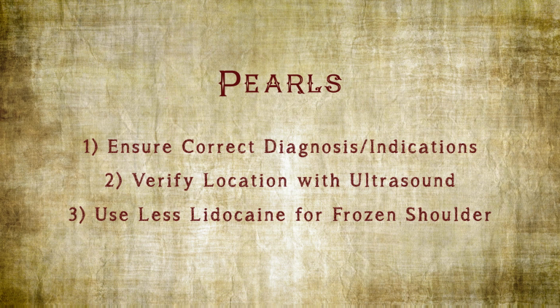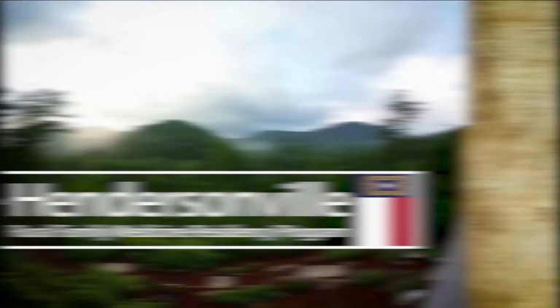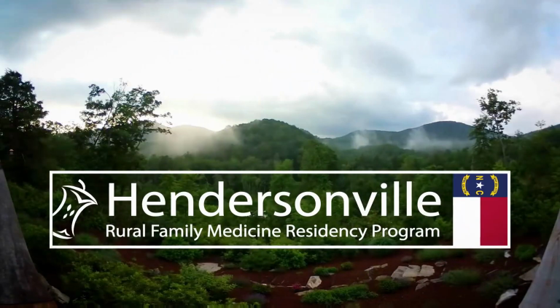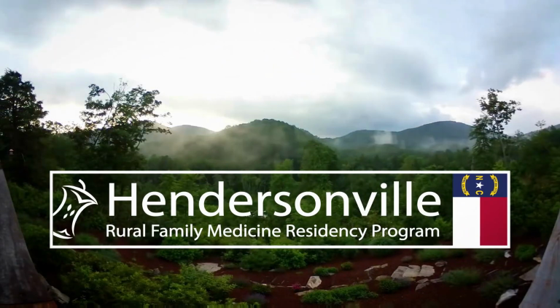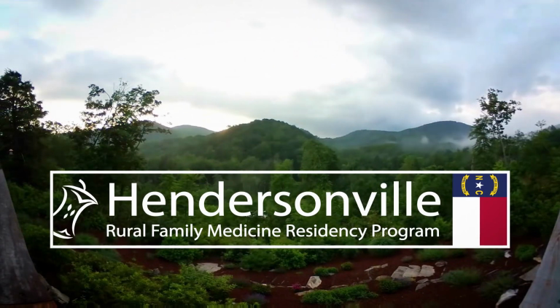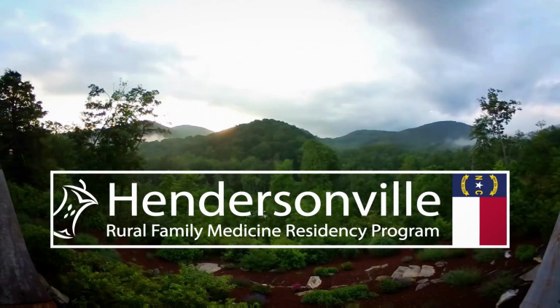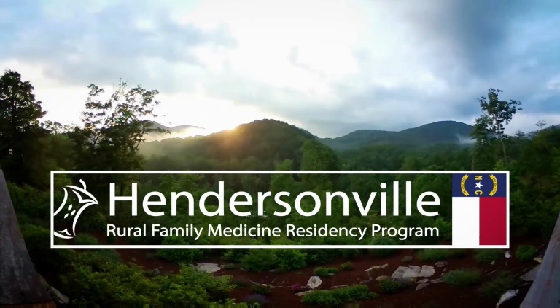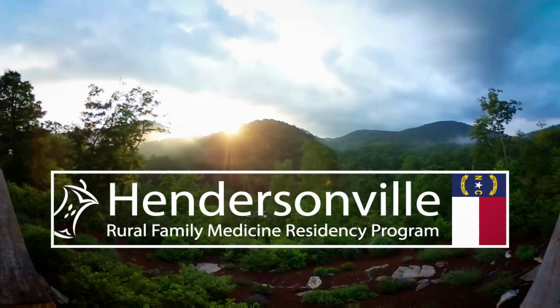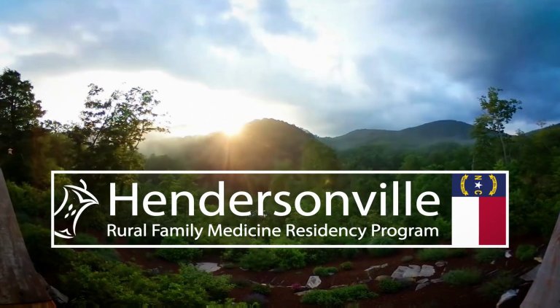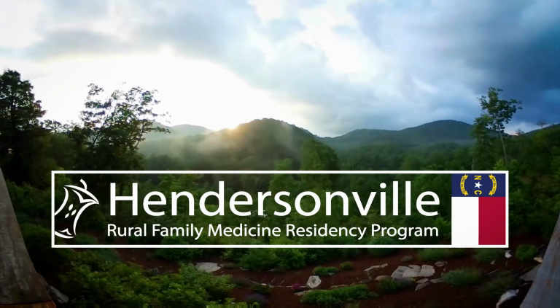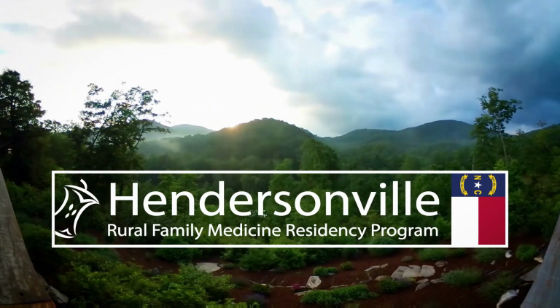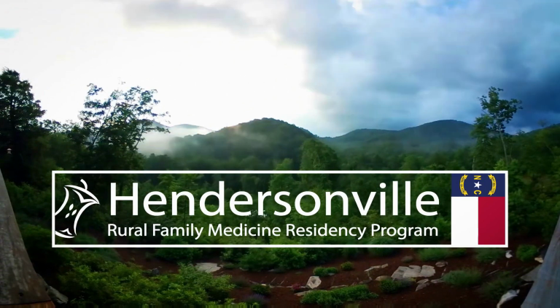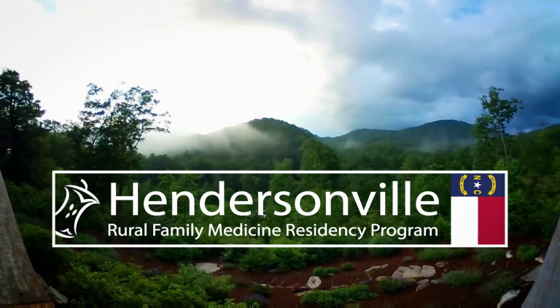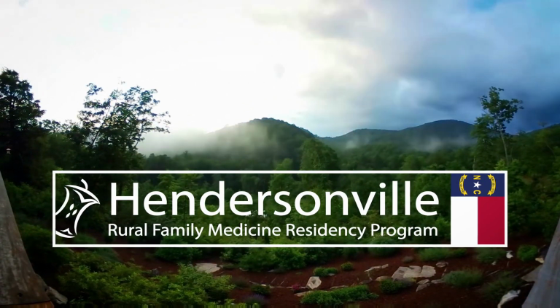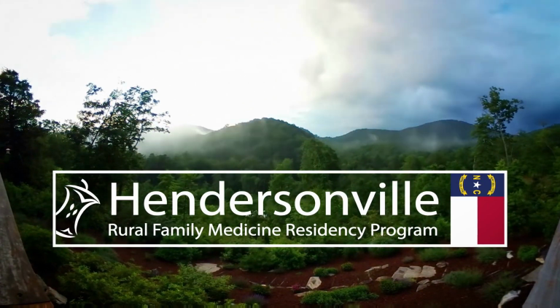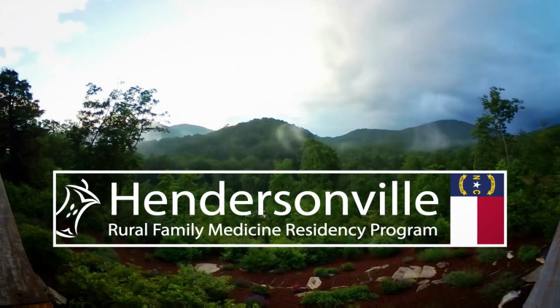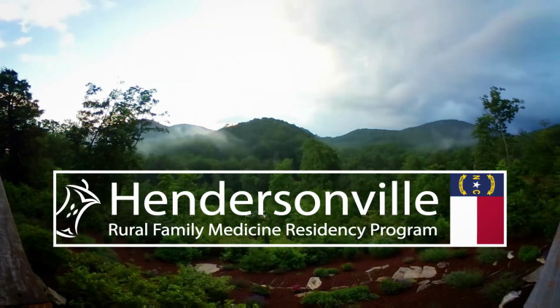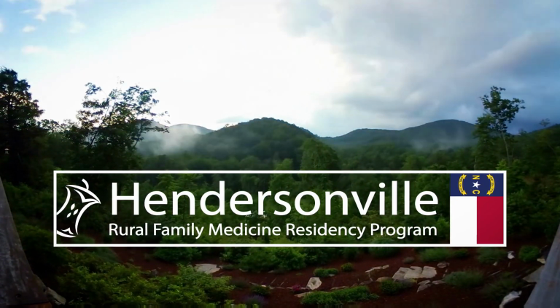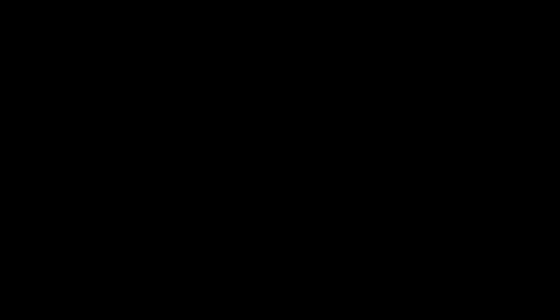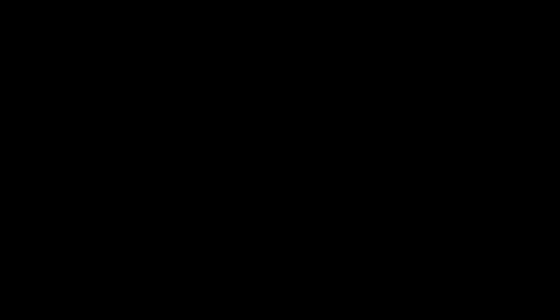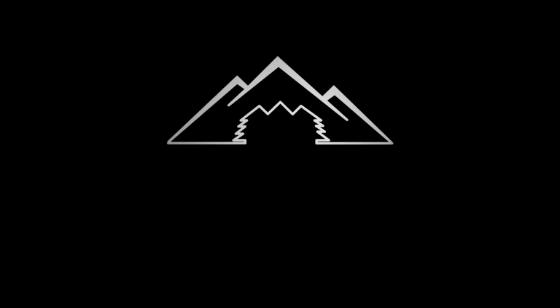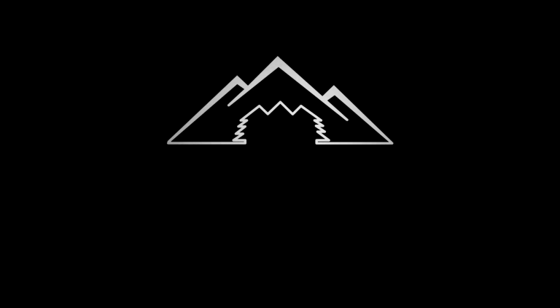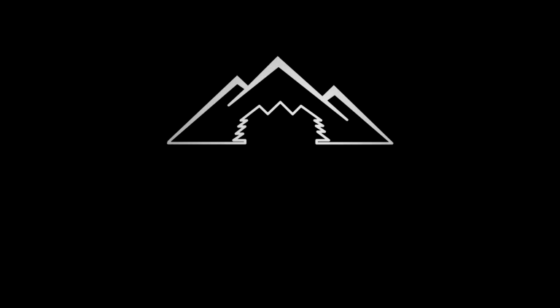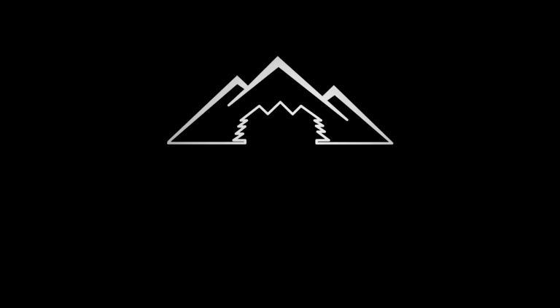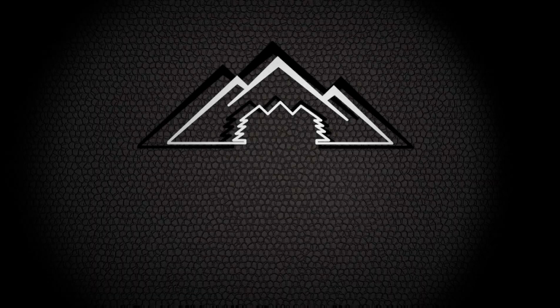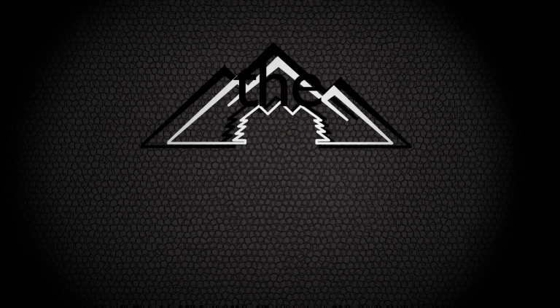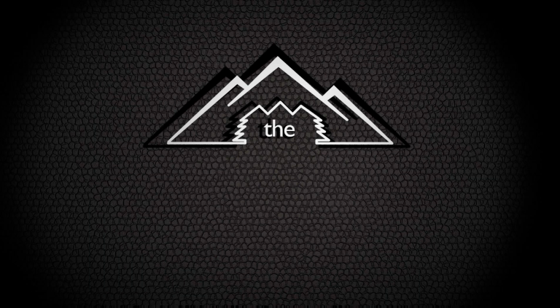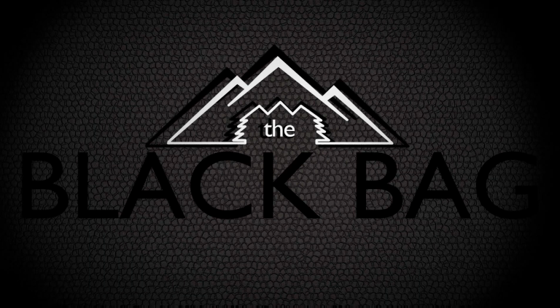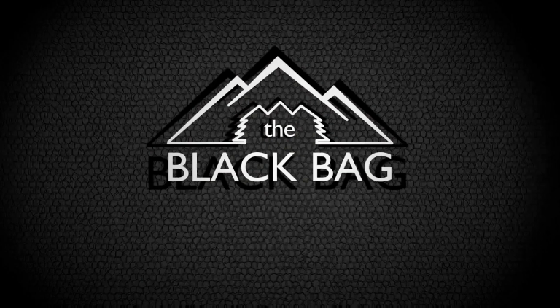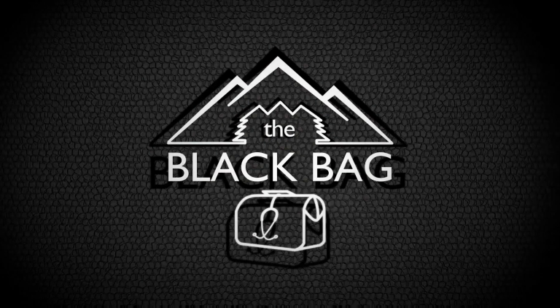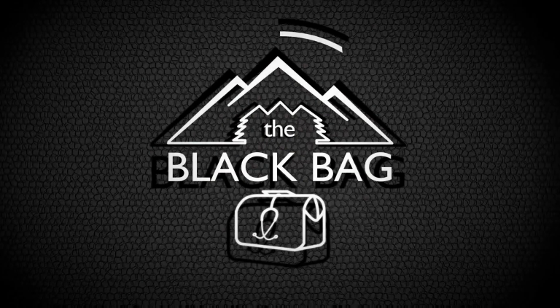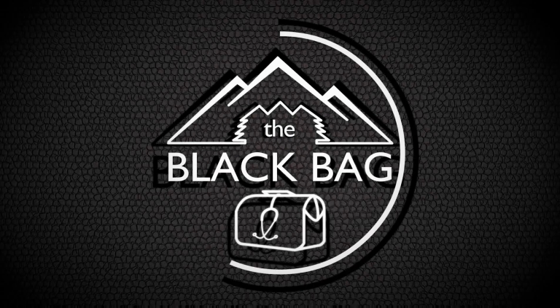Thank you for watching this video brought to you by Mayhek Hendersonville Rural Family Medicine Residency and Black Bag Productions.